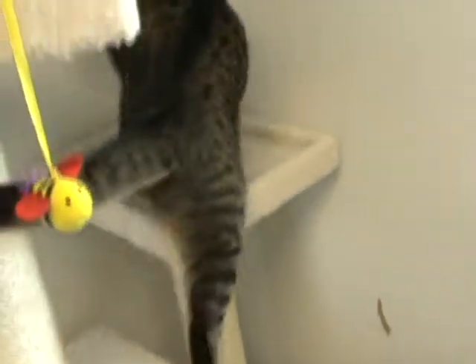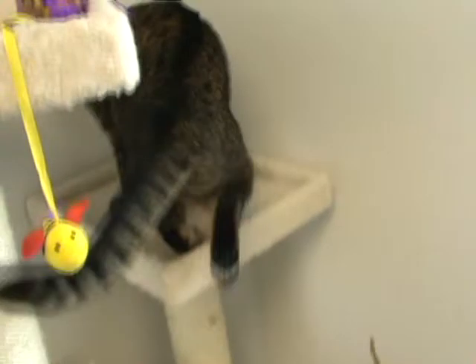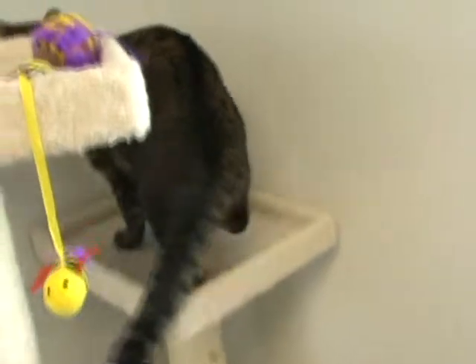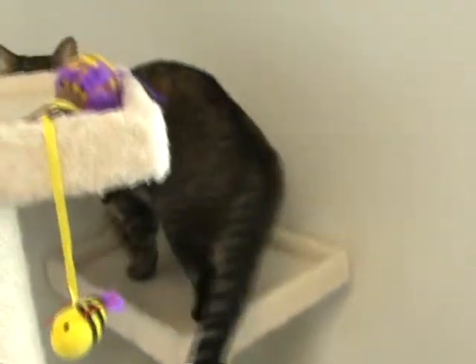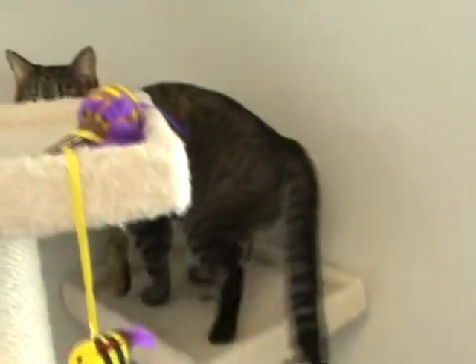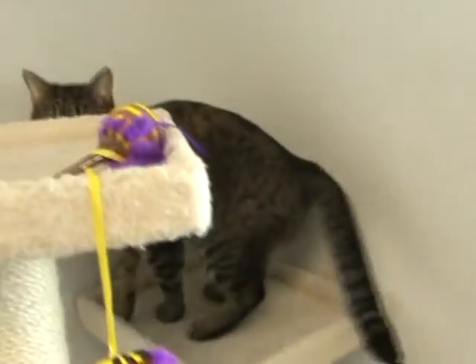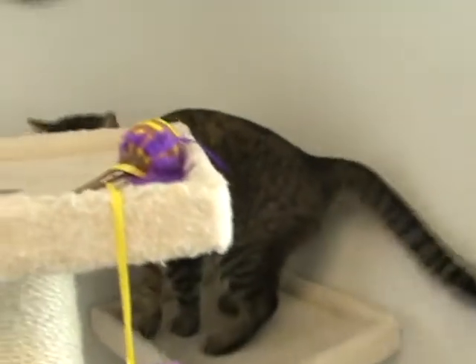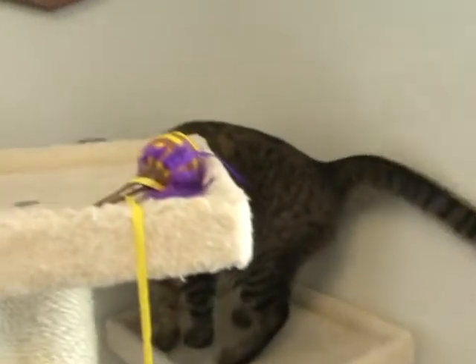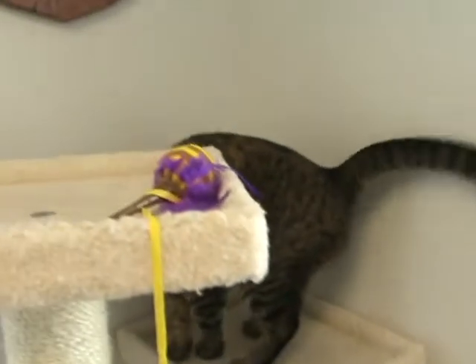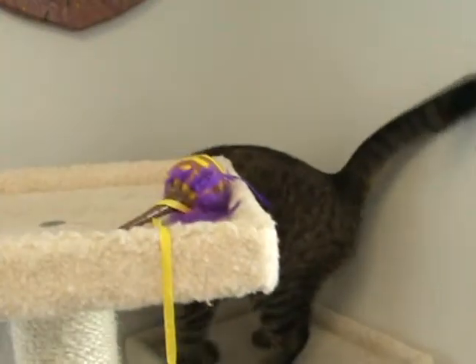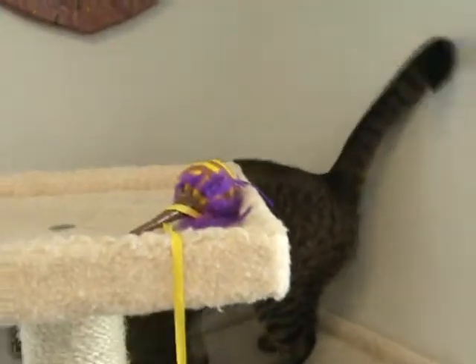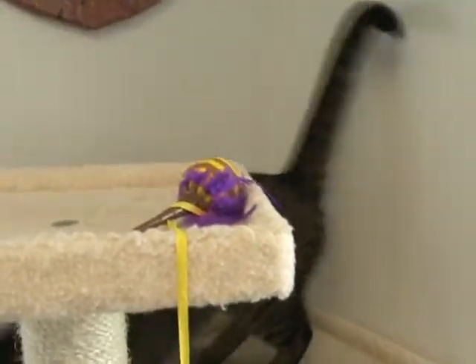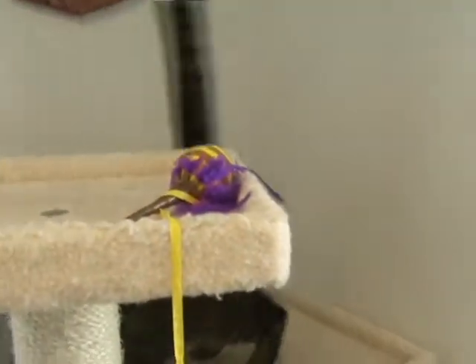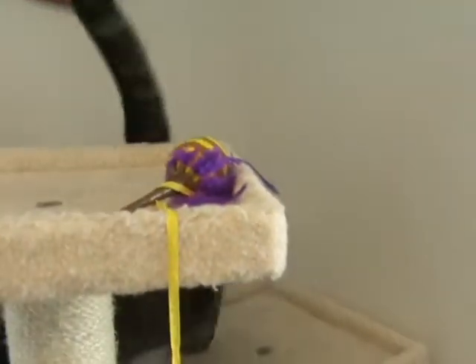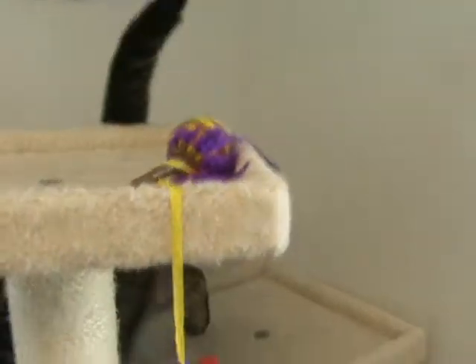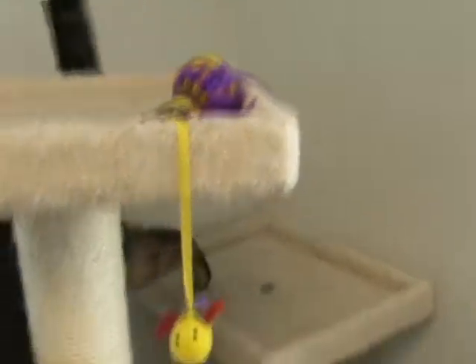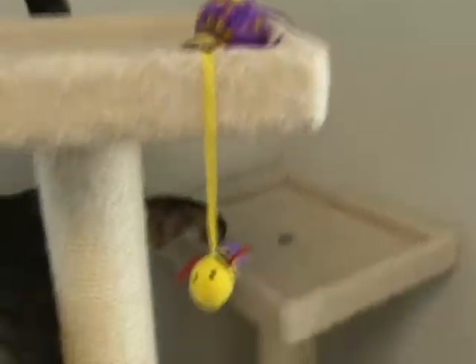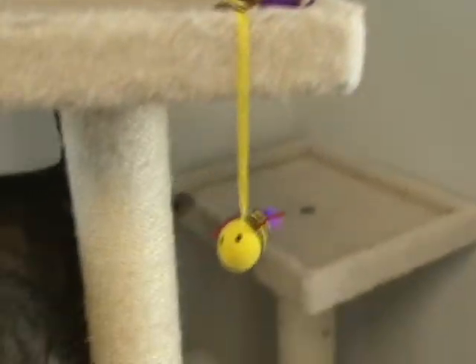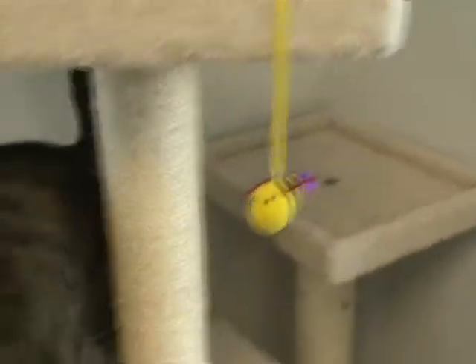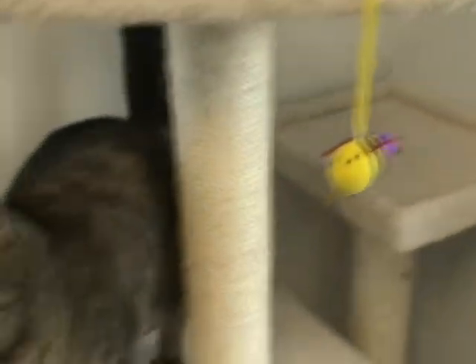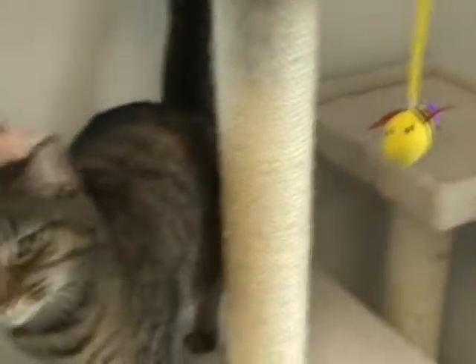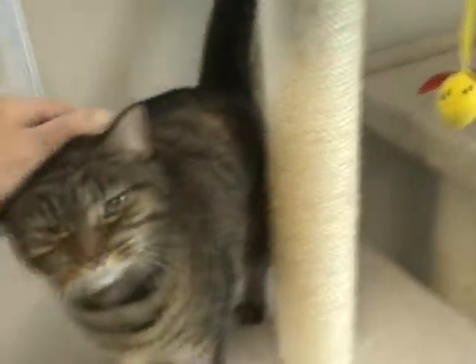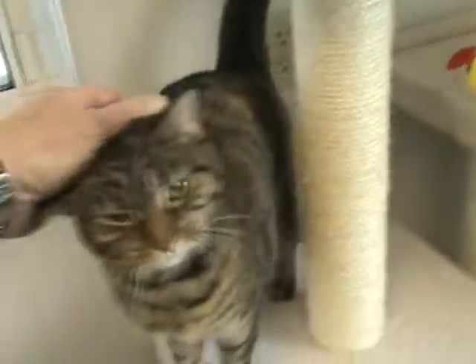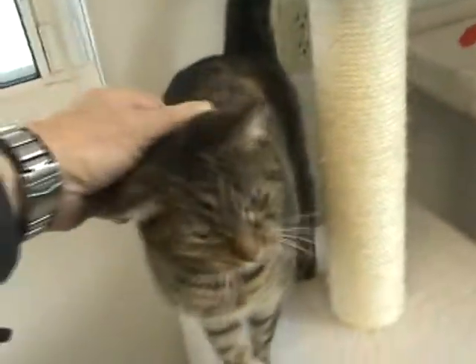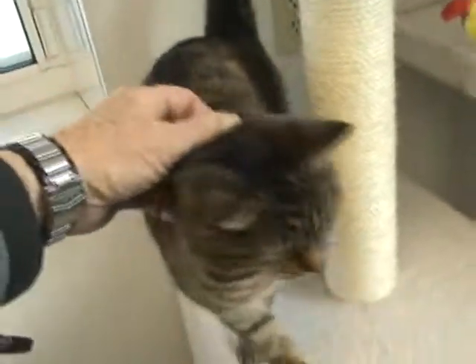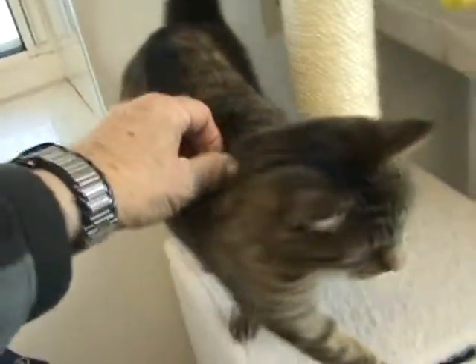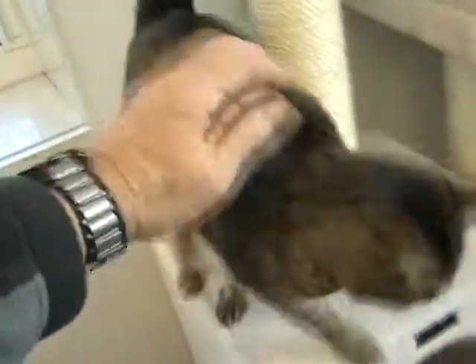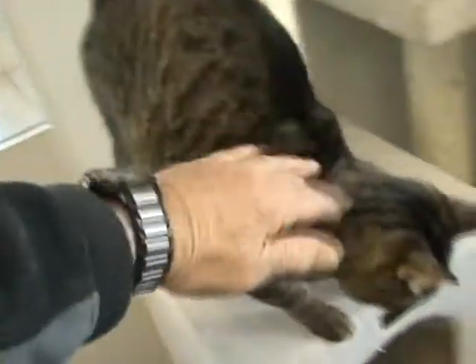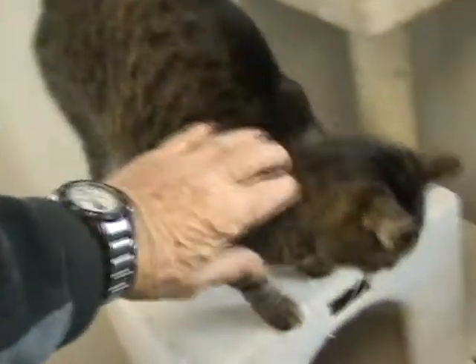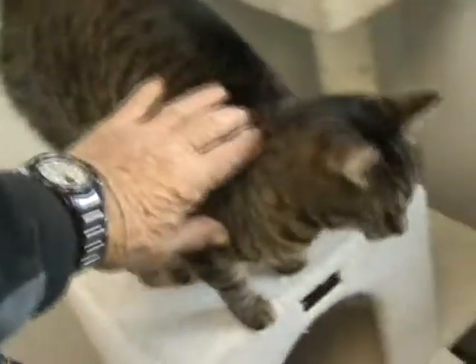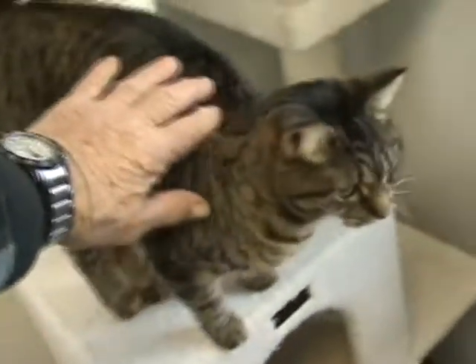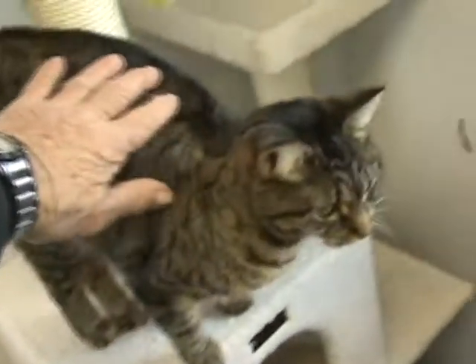She gives big old headbutts and loves to have her ears scratched.